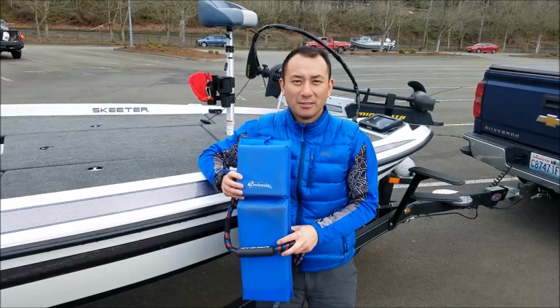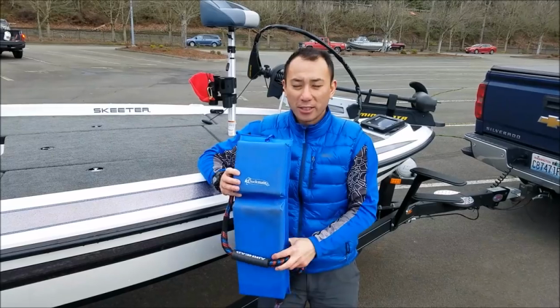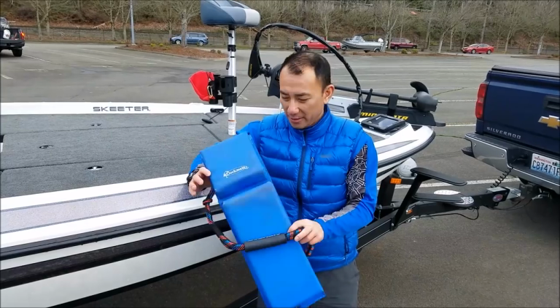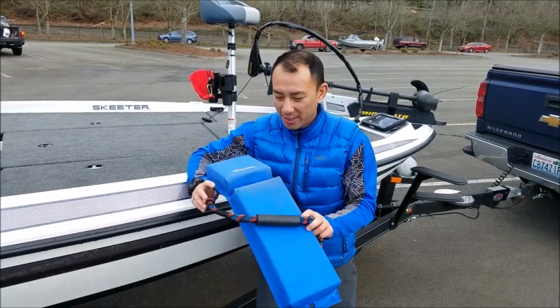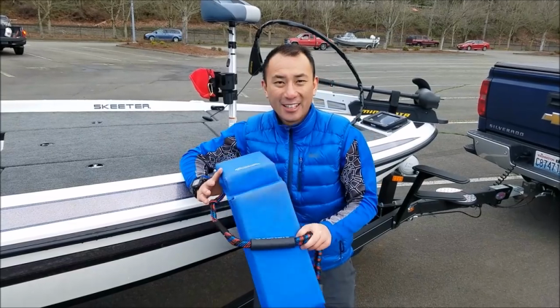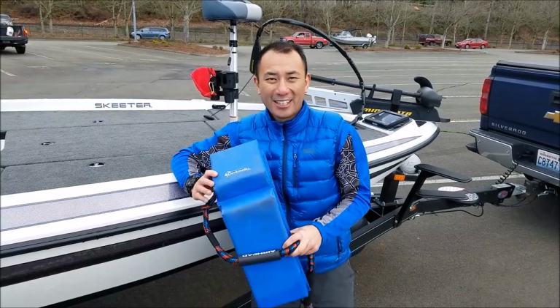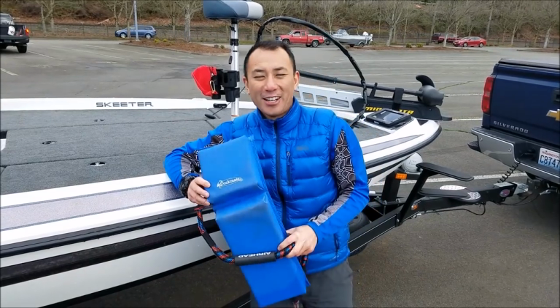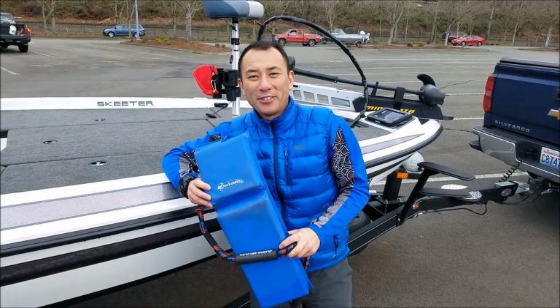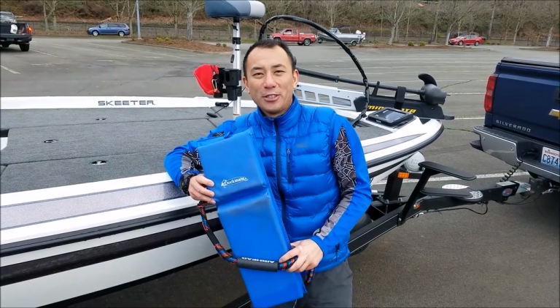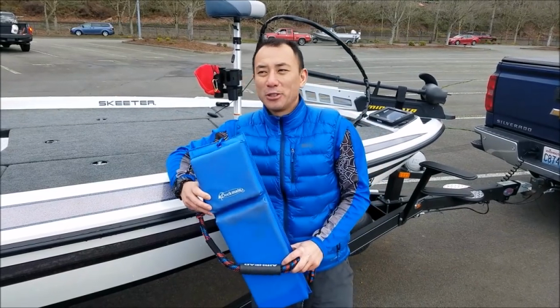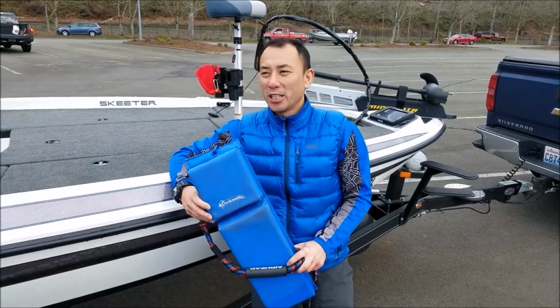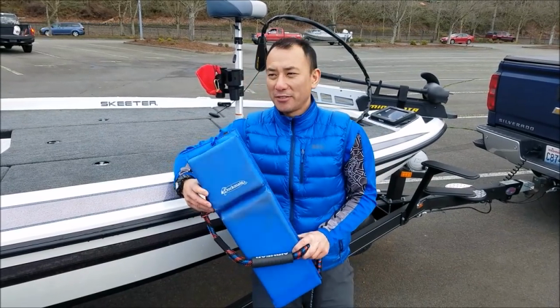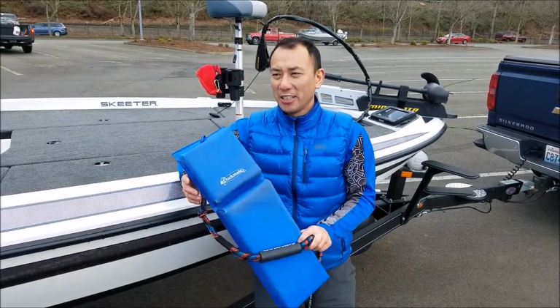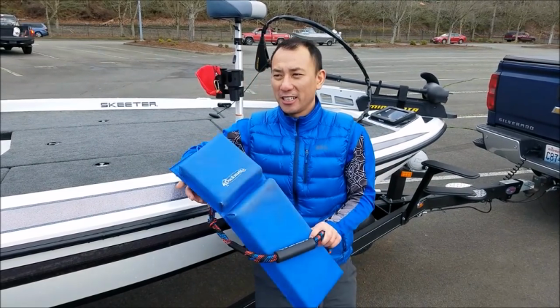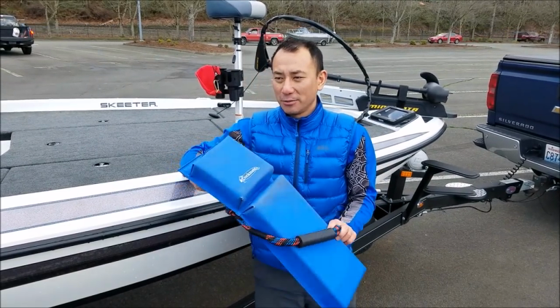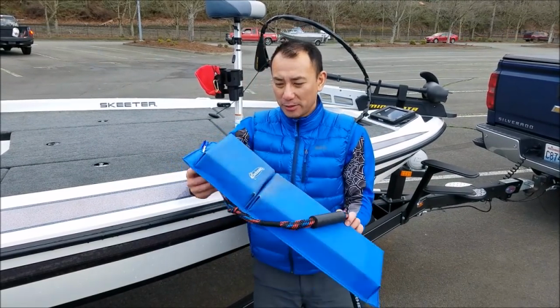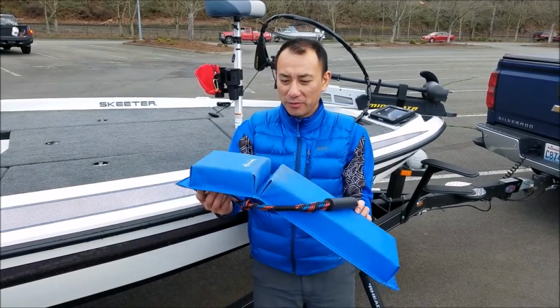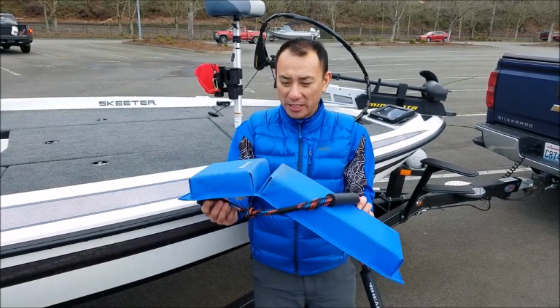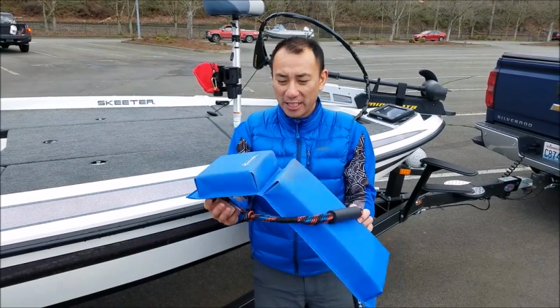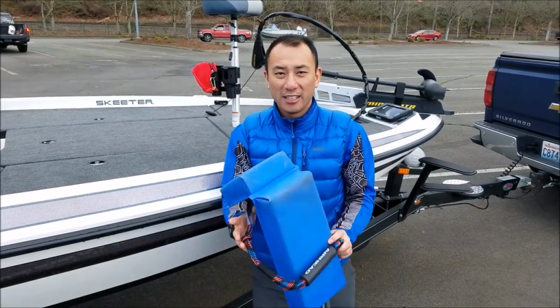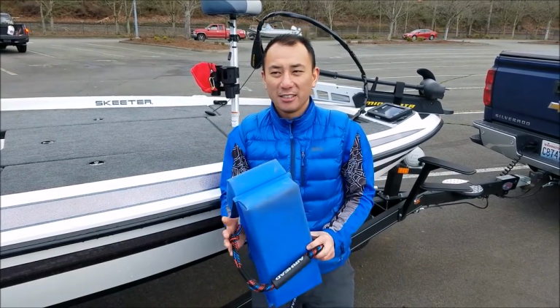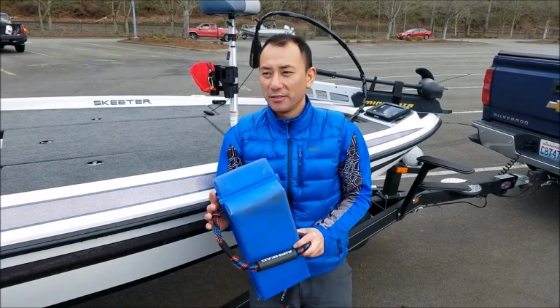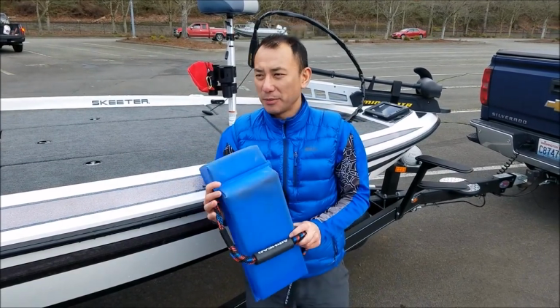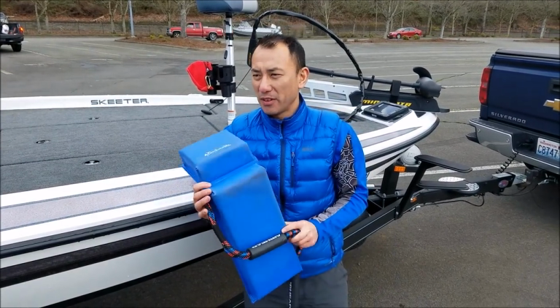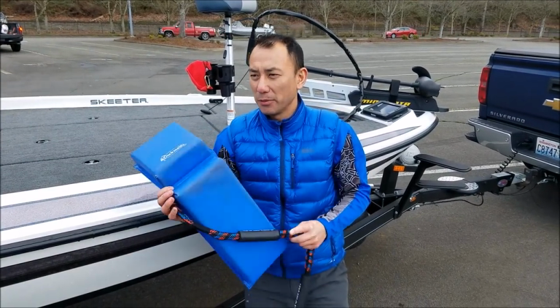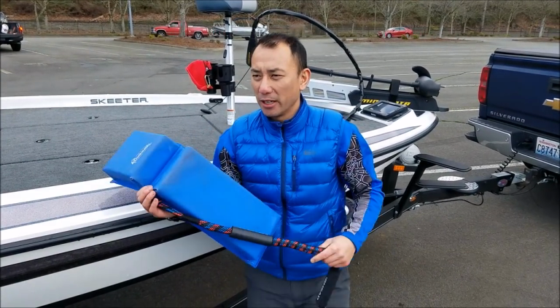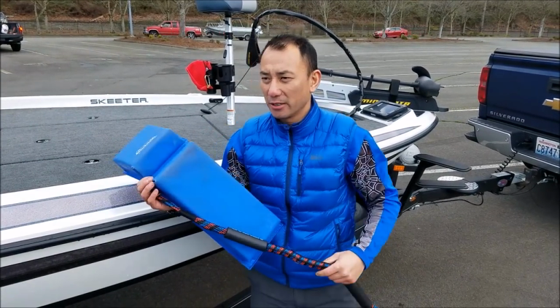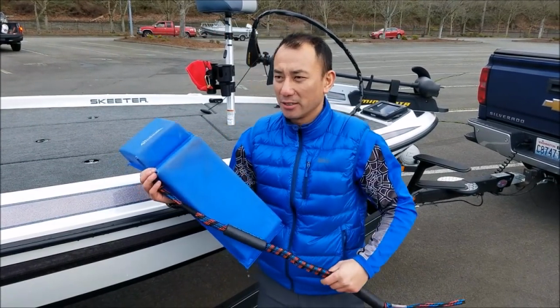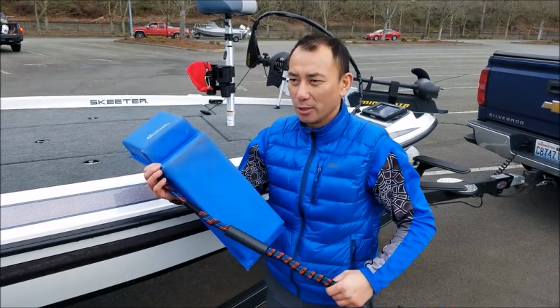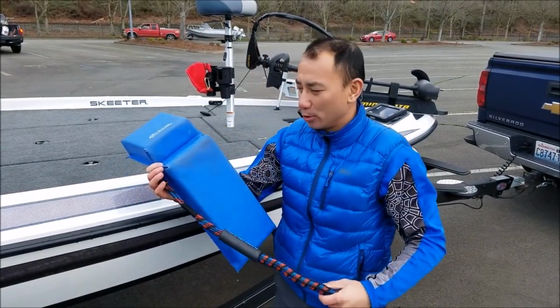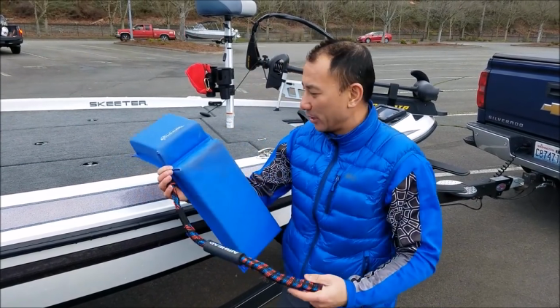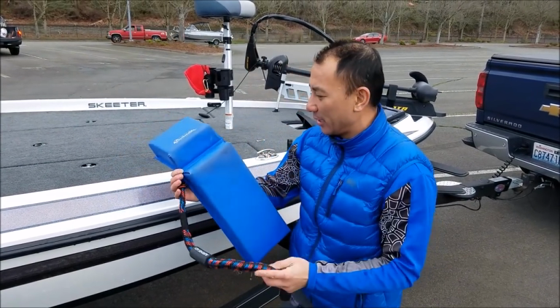Hi, good afternoon. We just got off the lake. It's a fun day — February, cold day.